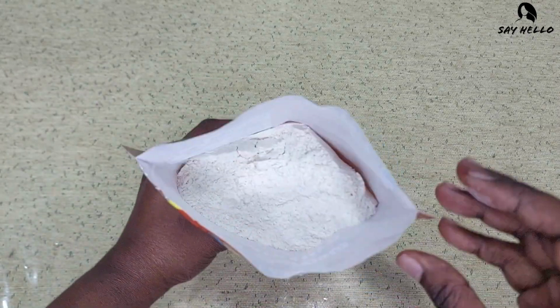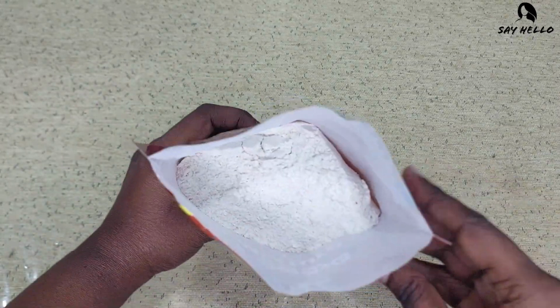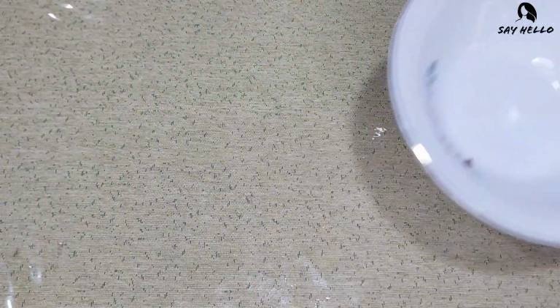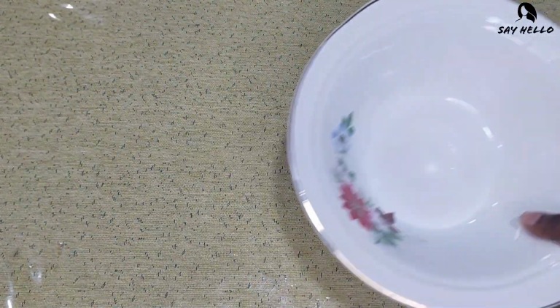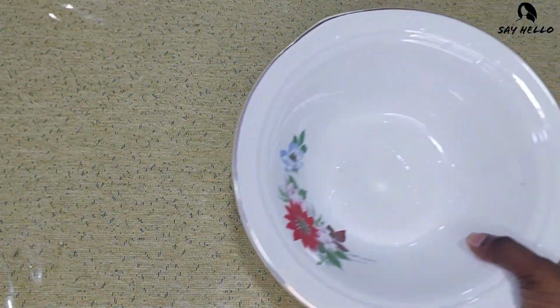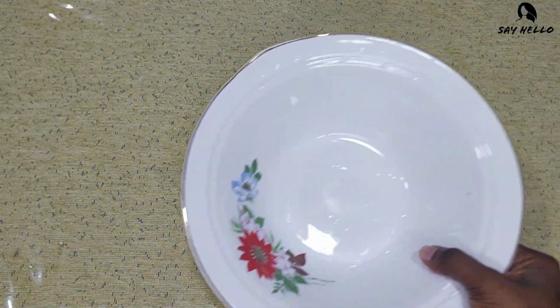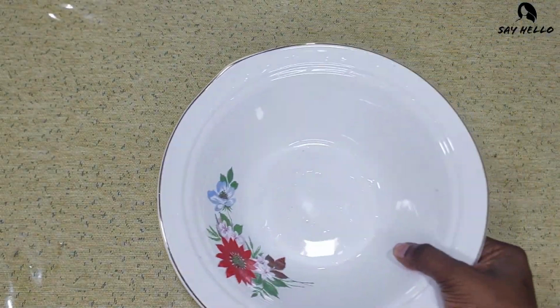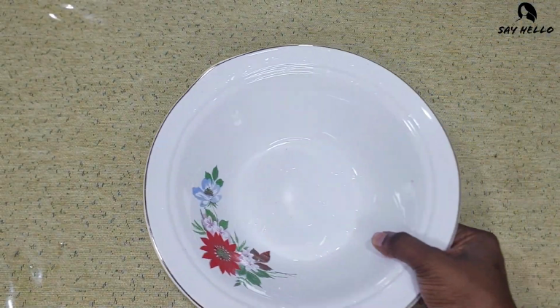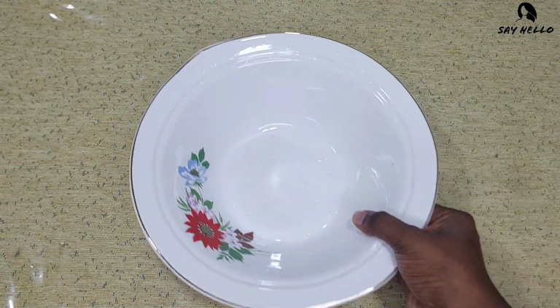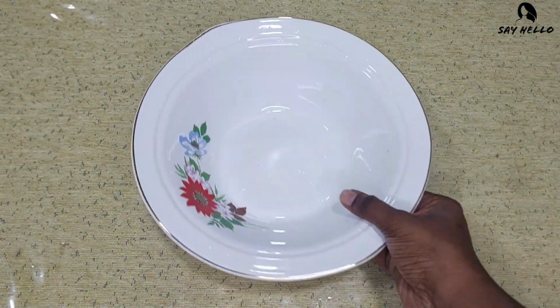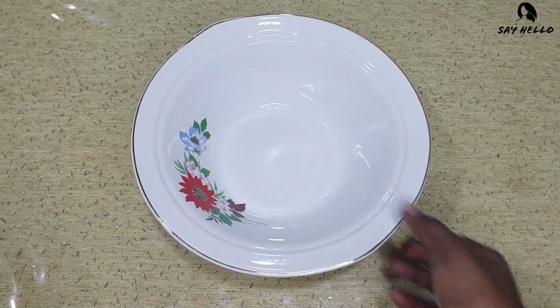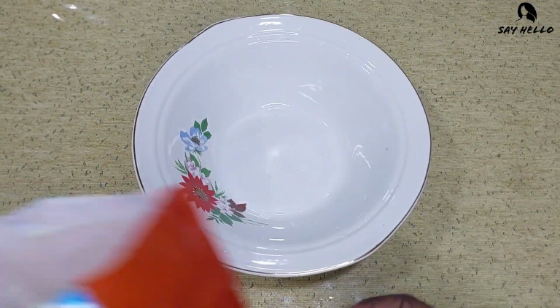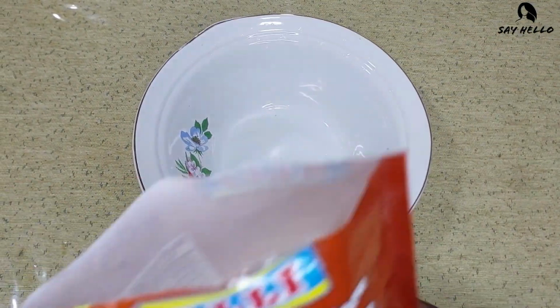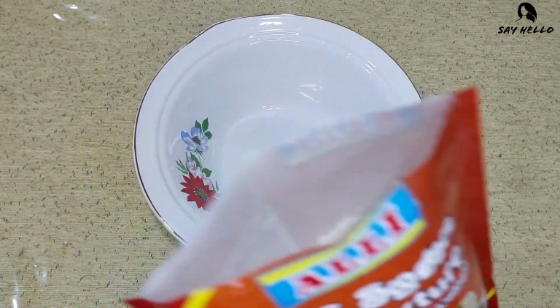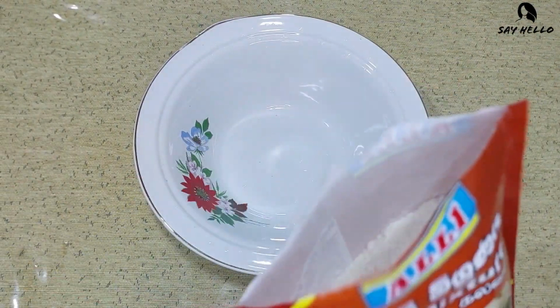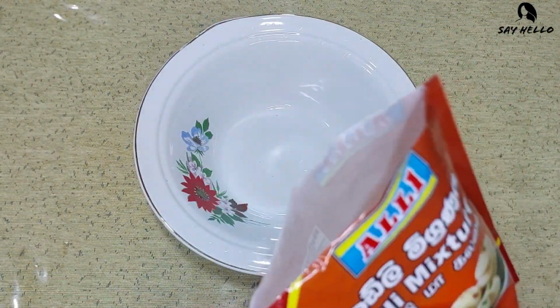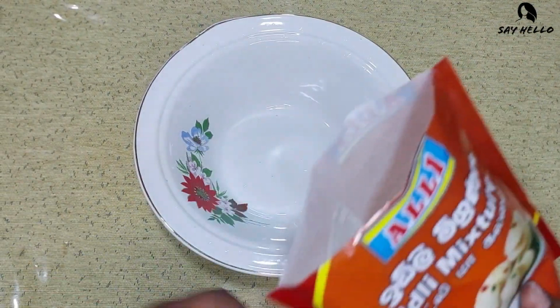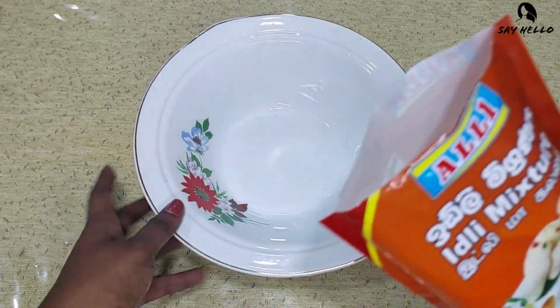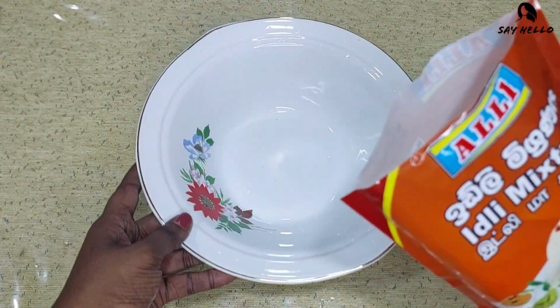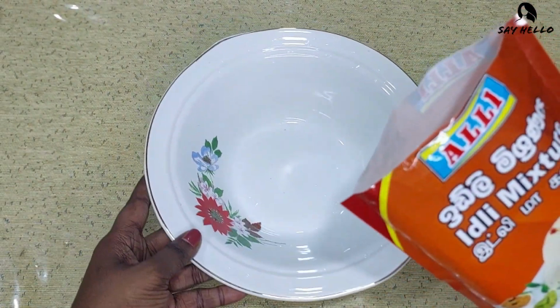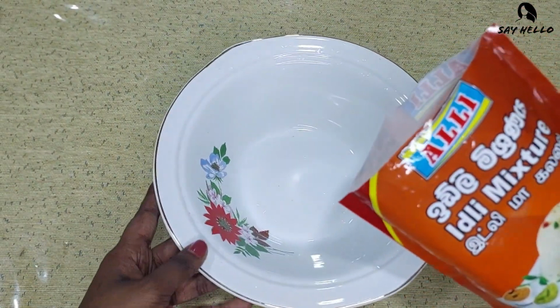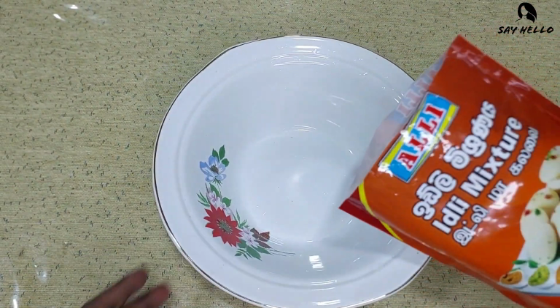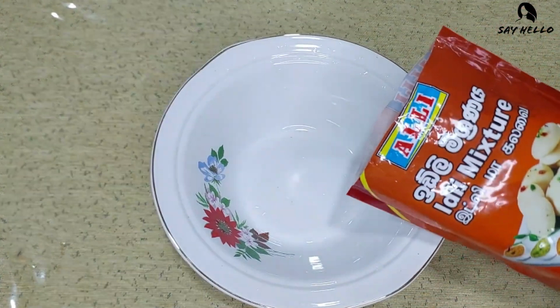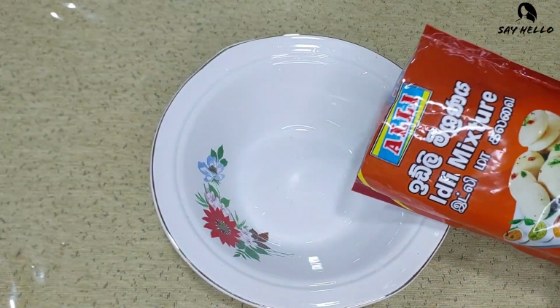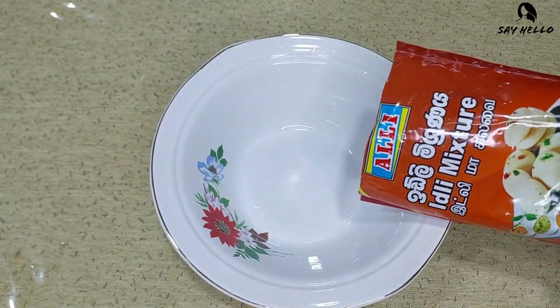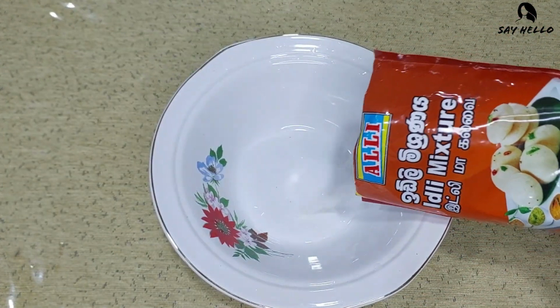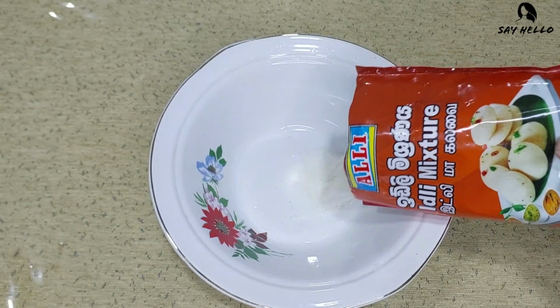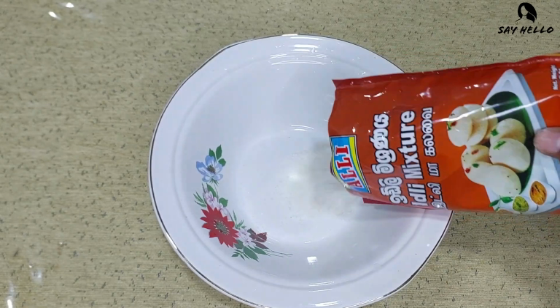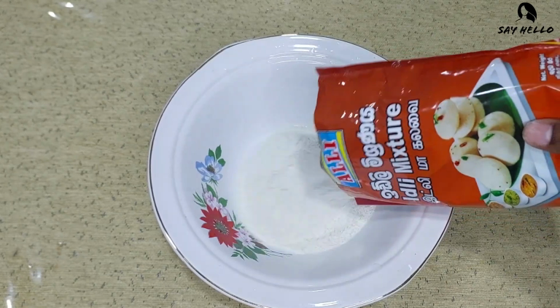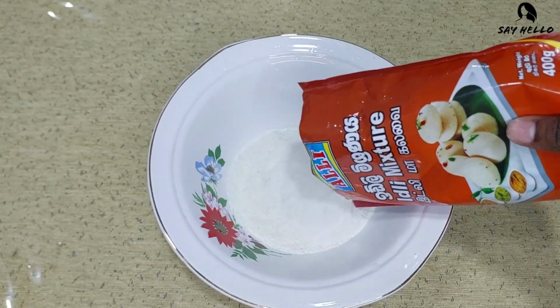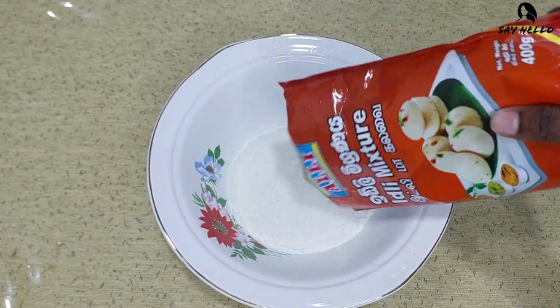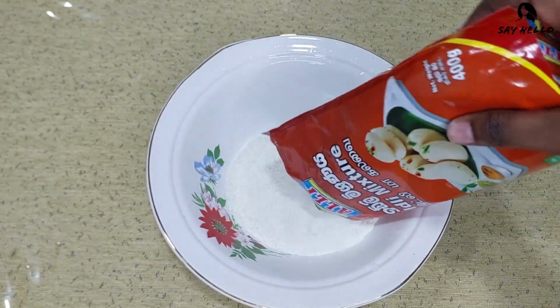This is the Idli mixture that I bought from the market. It weighs 400 grams.